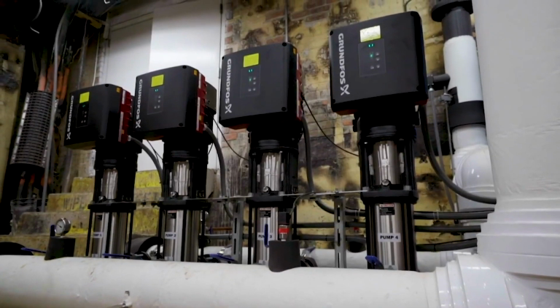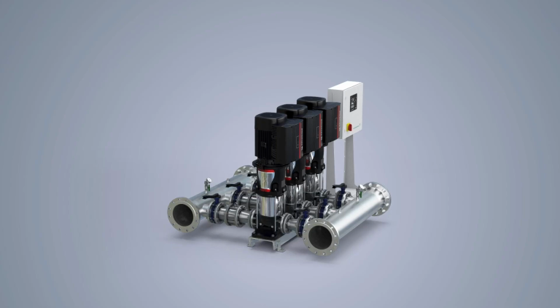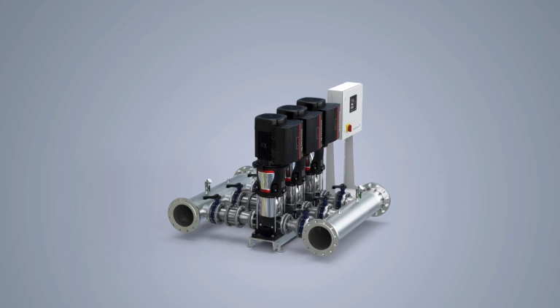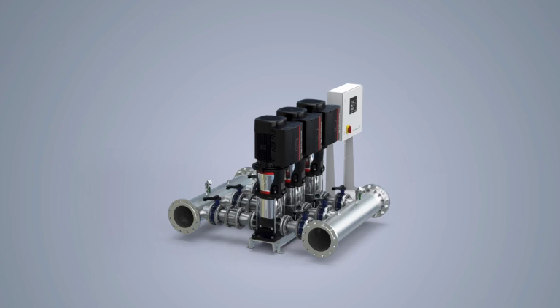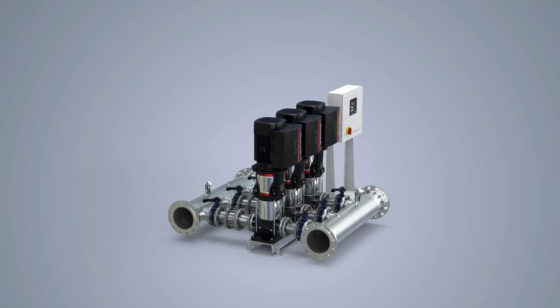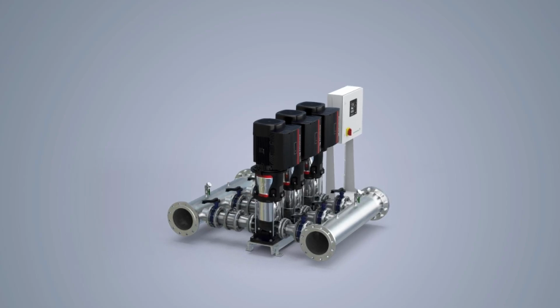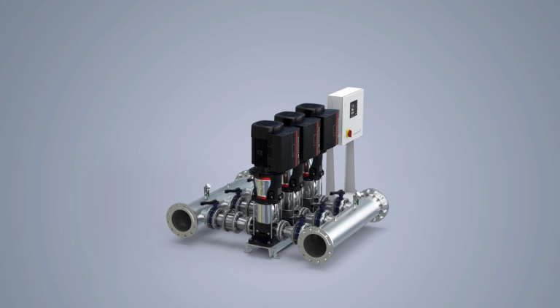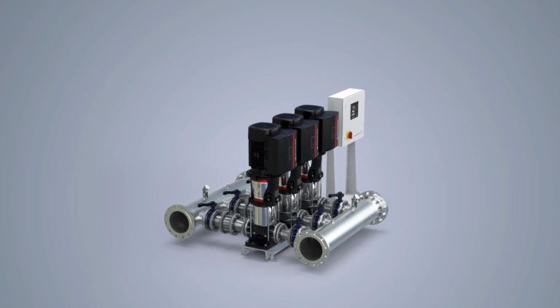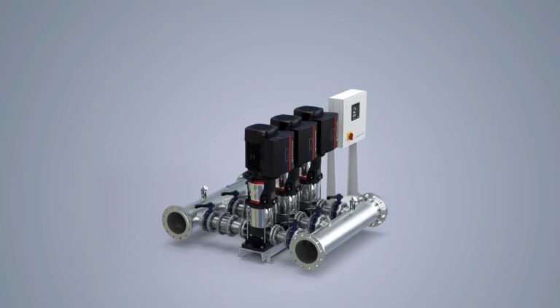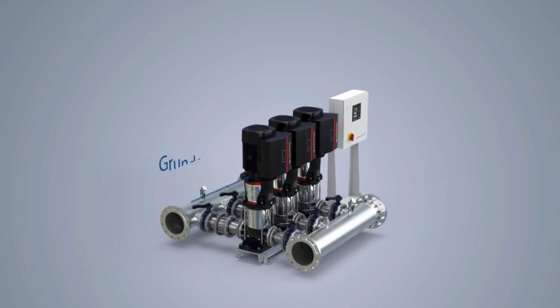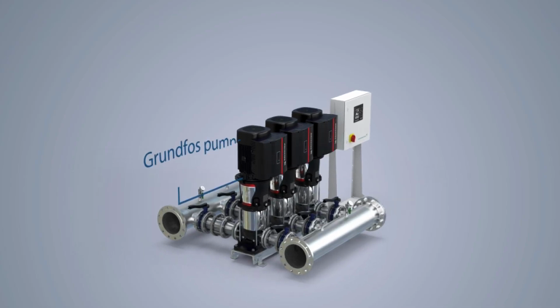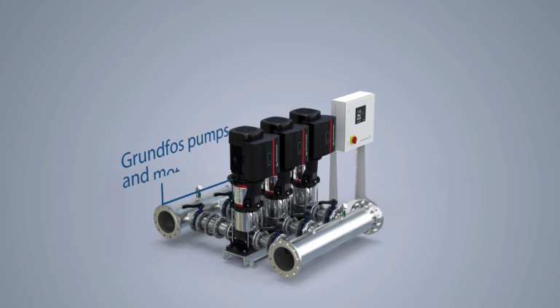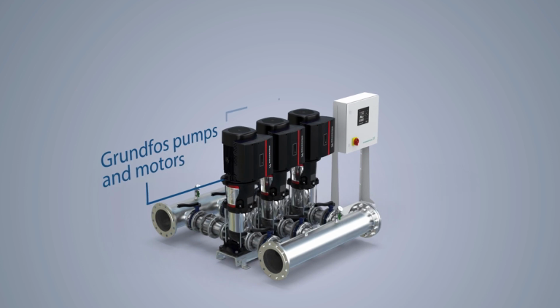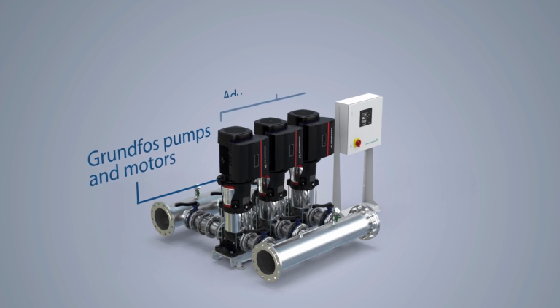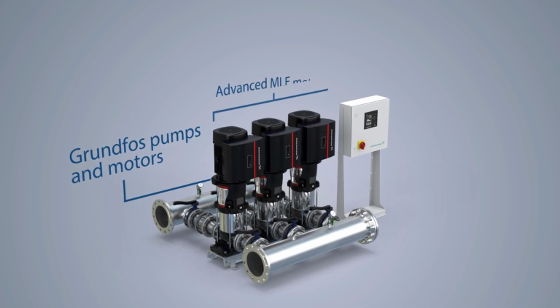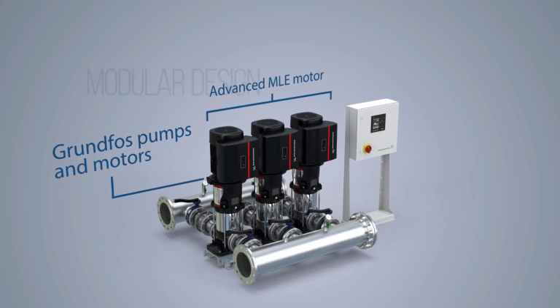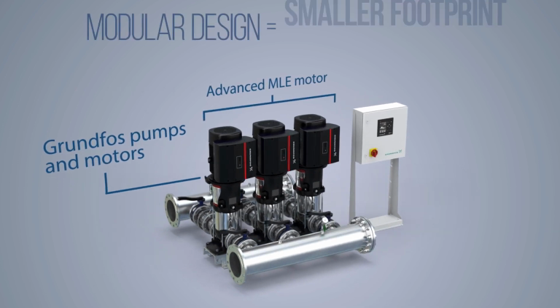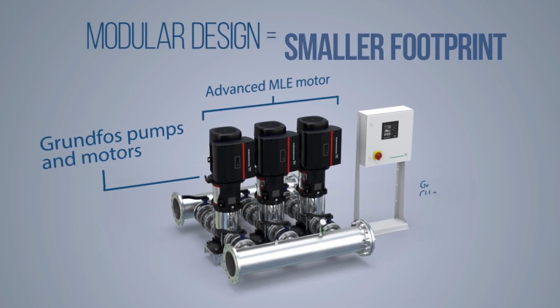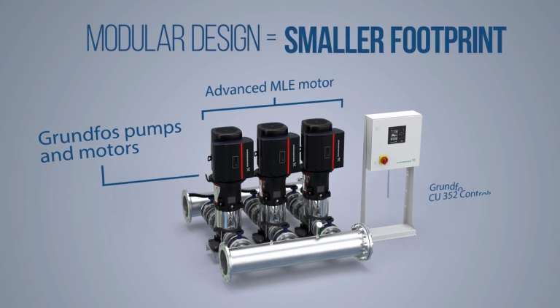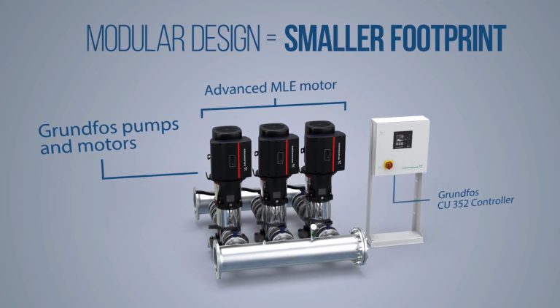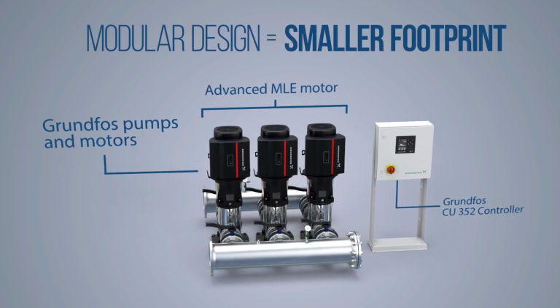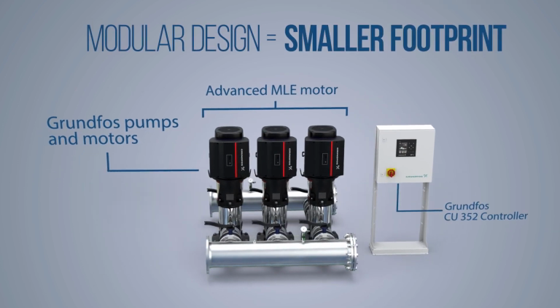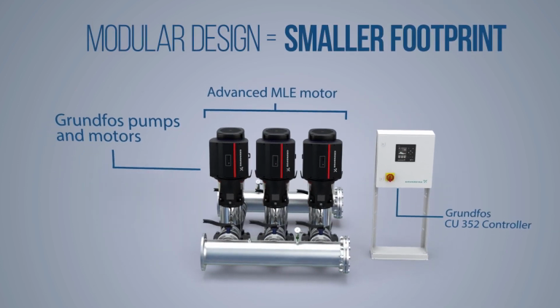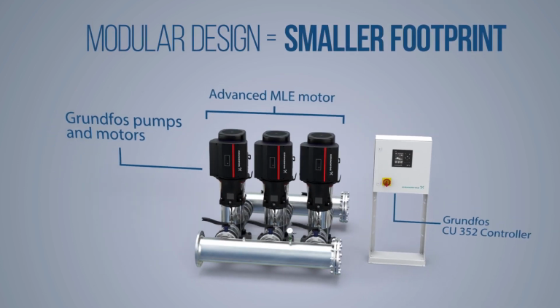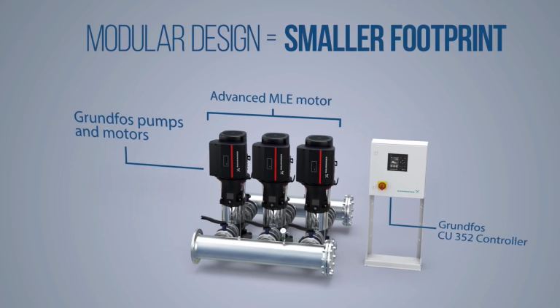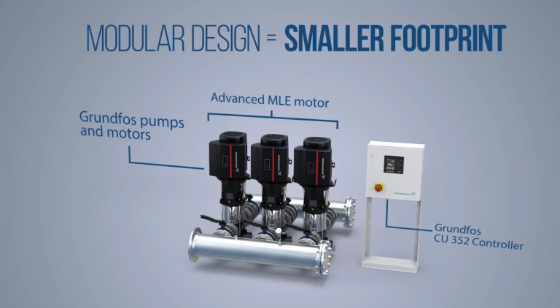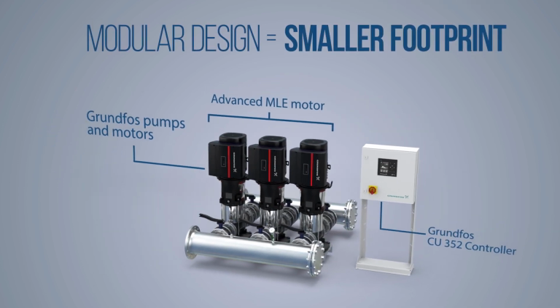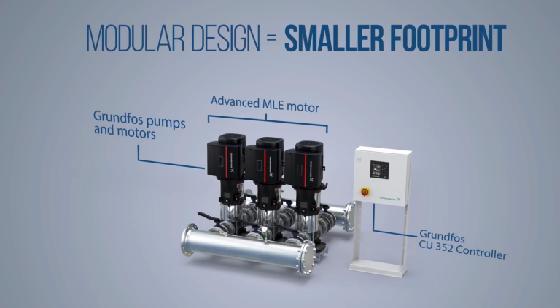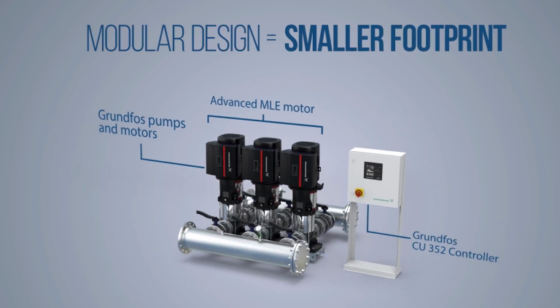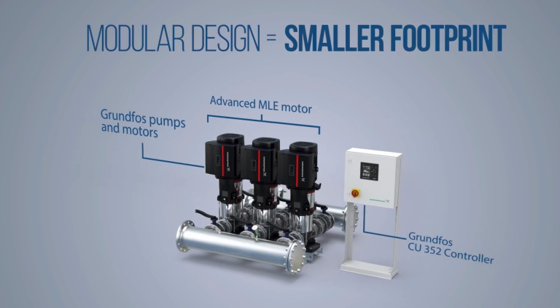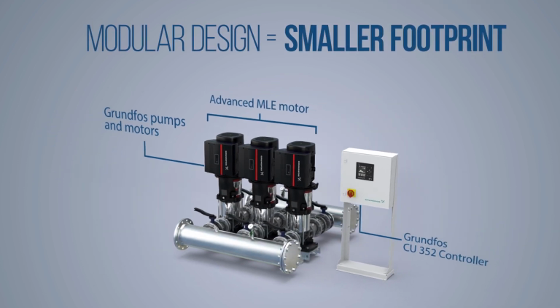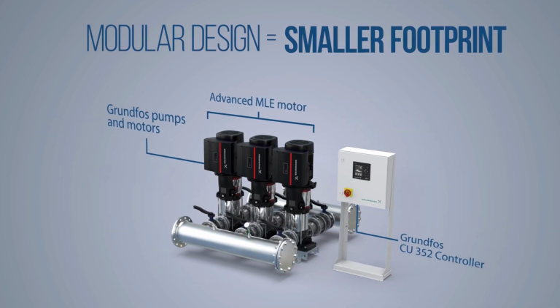No matter your application, the Hydro MPC offers a modular design for a smaller footprint than traditional pumping systems.